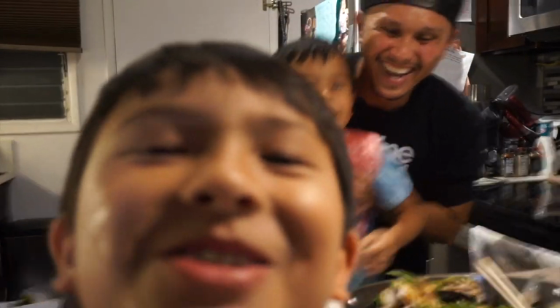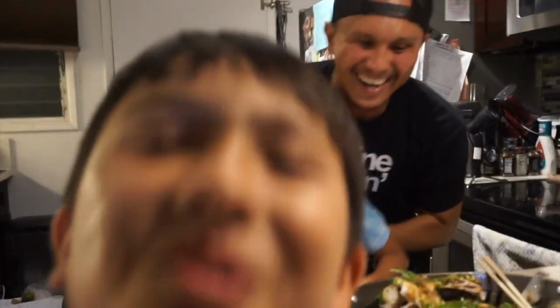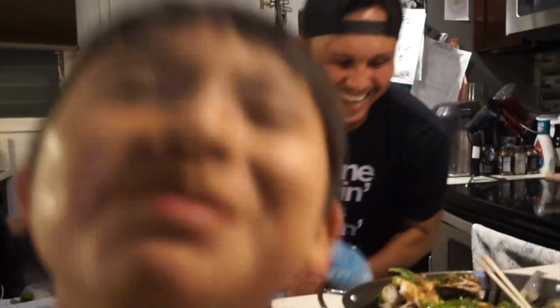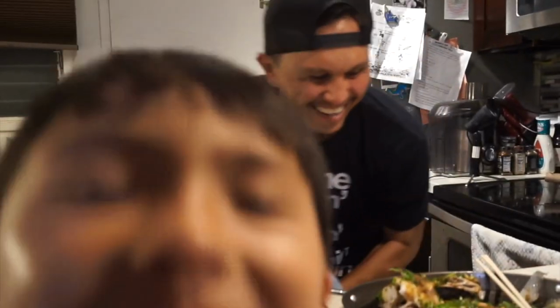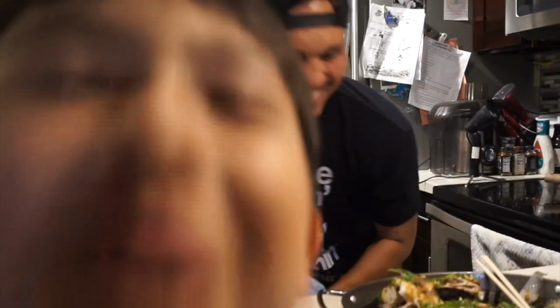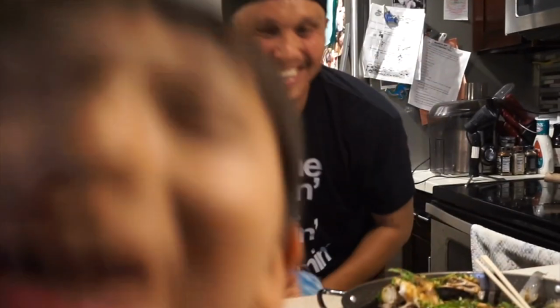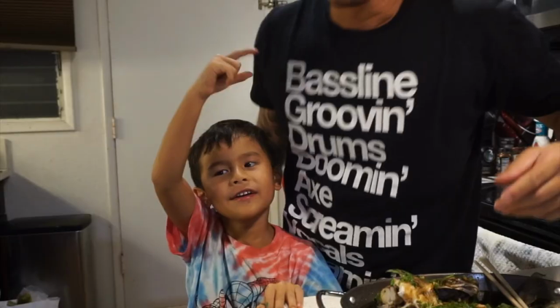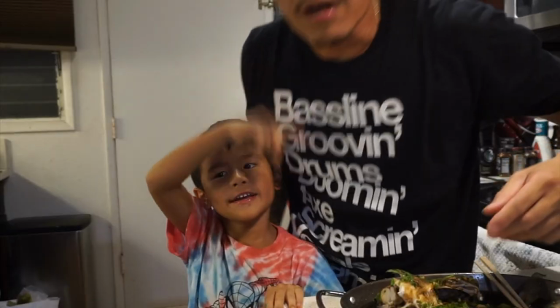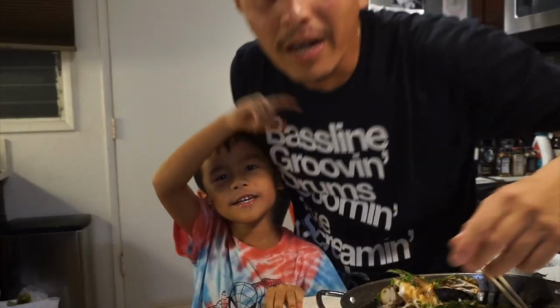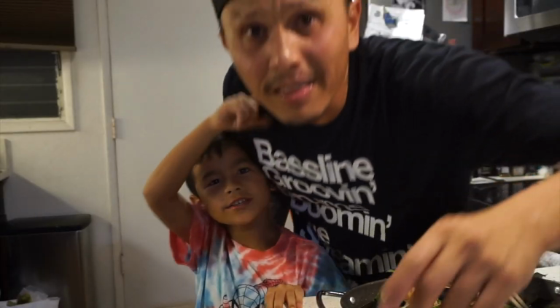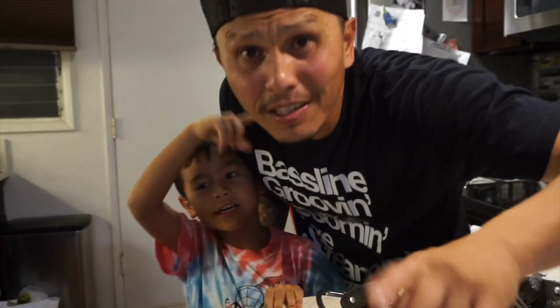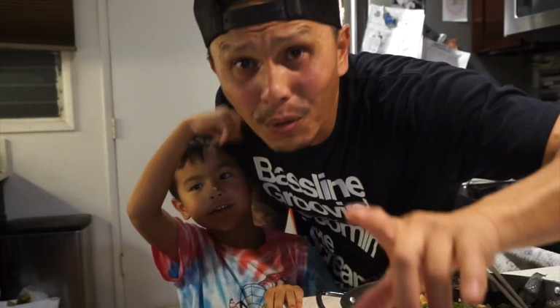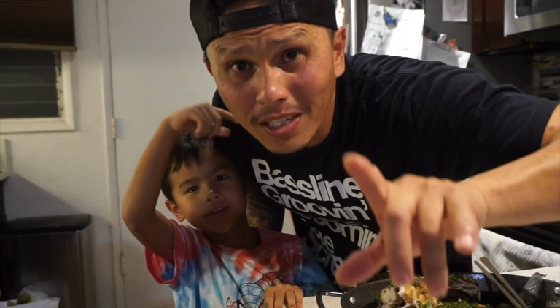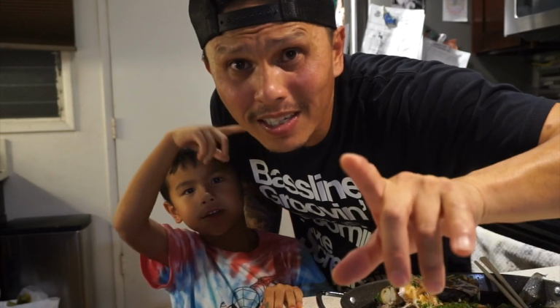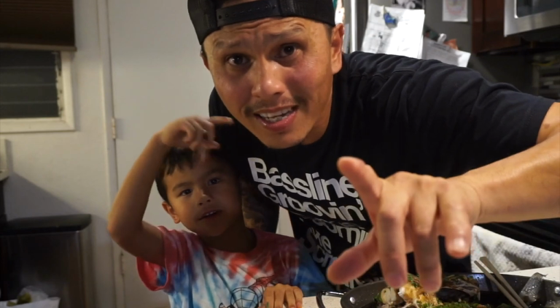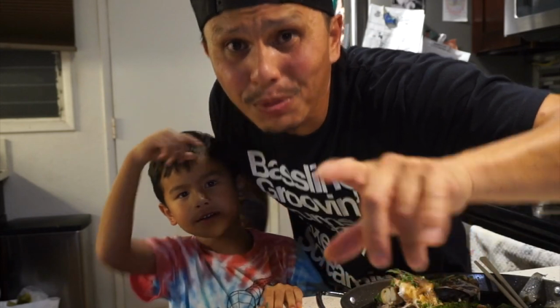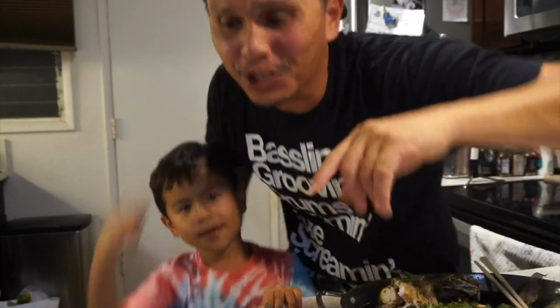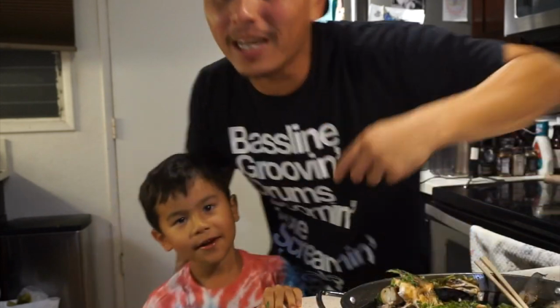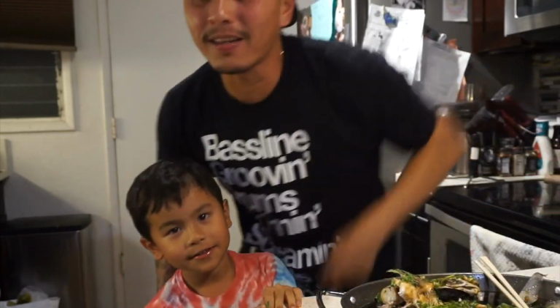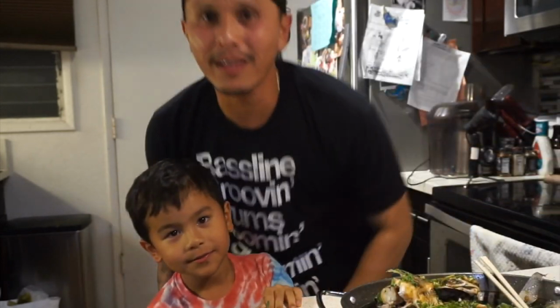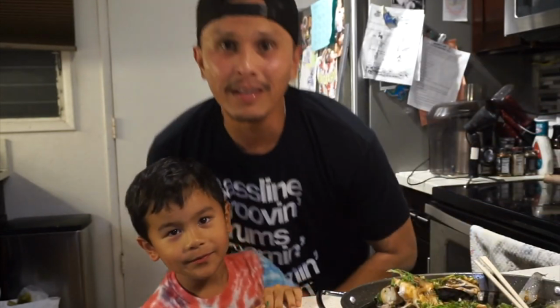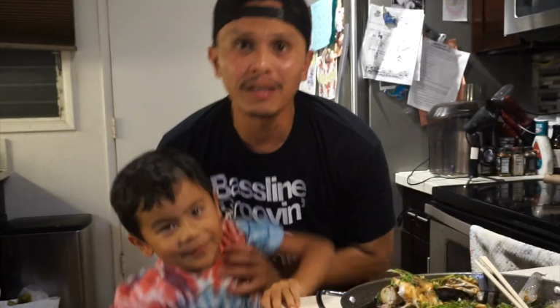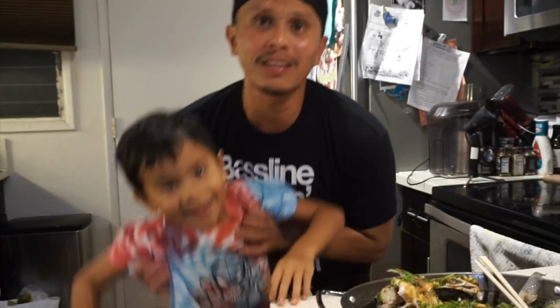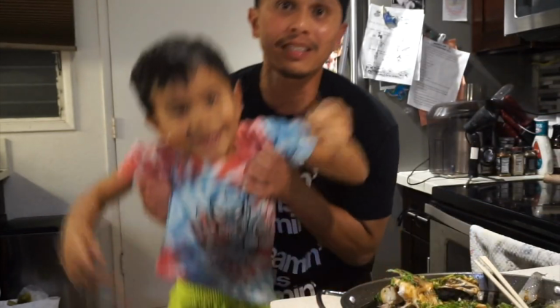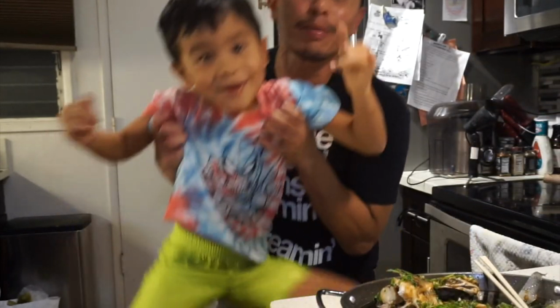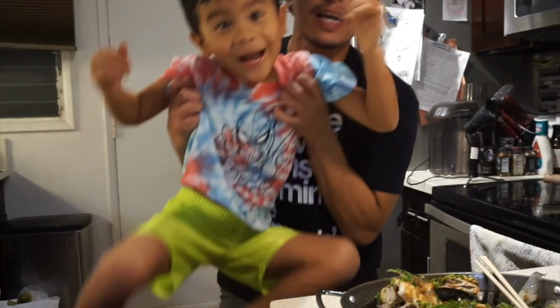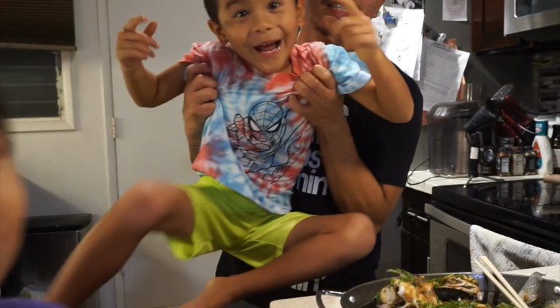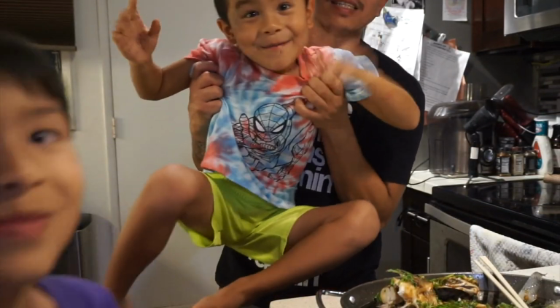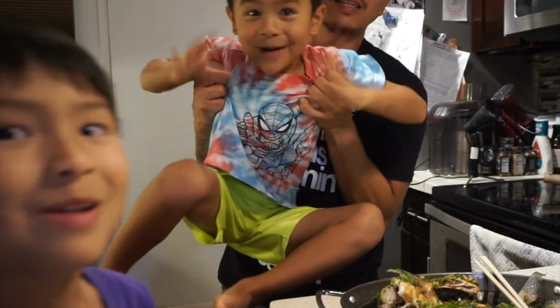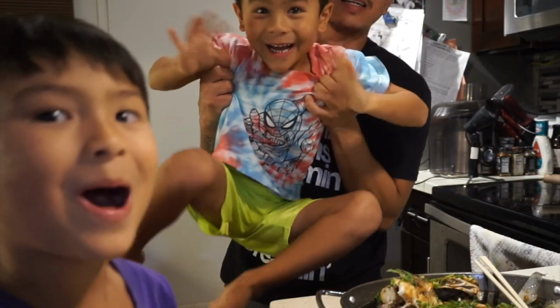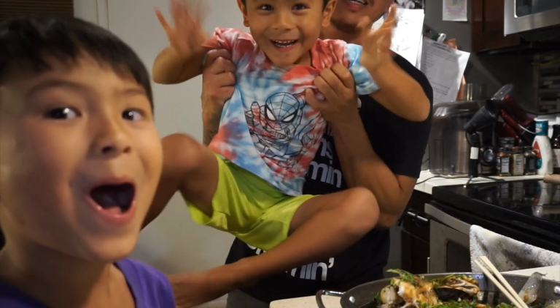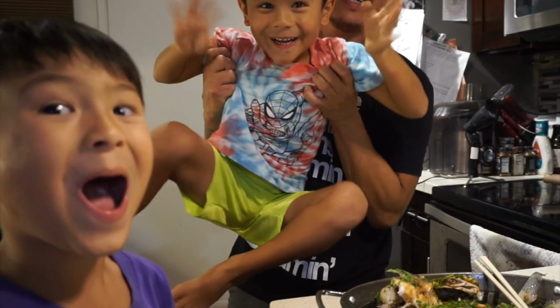Thanks for watching guys, appreciate it. Say bye guys — bye bye!